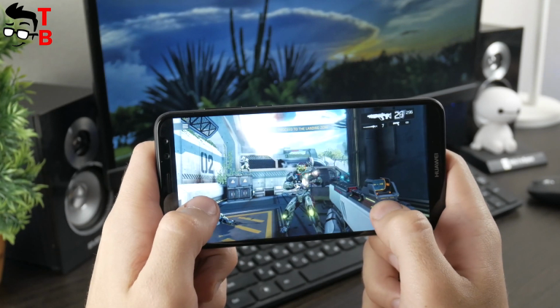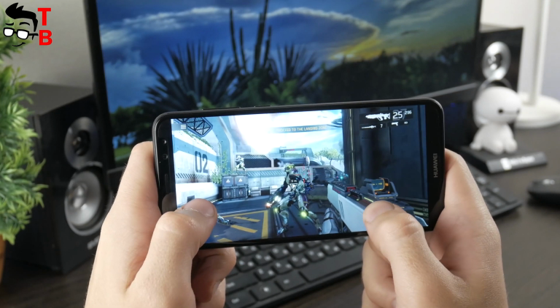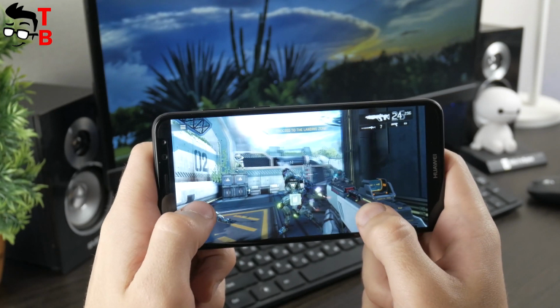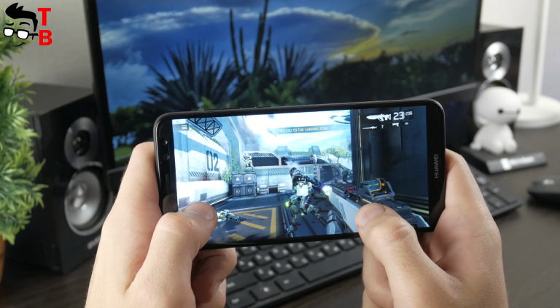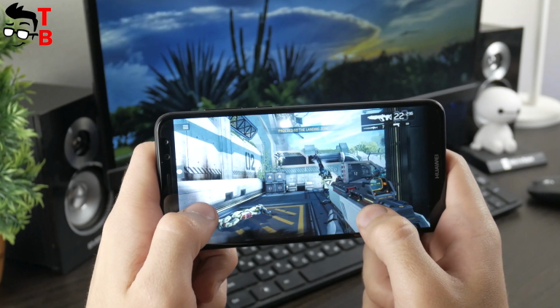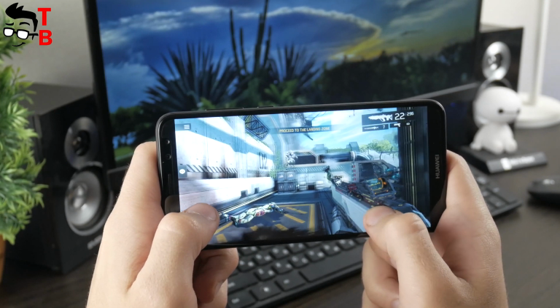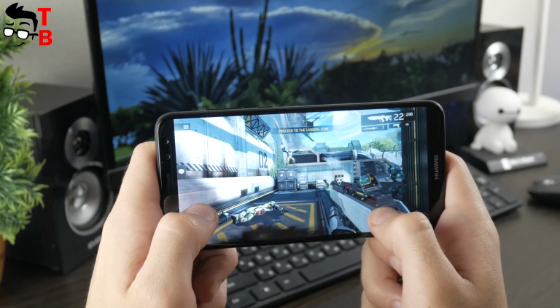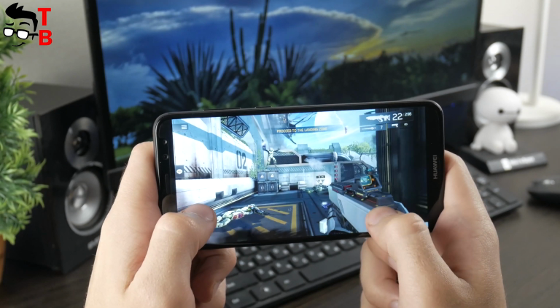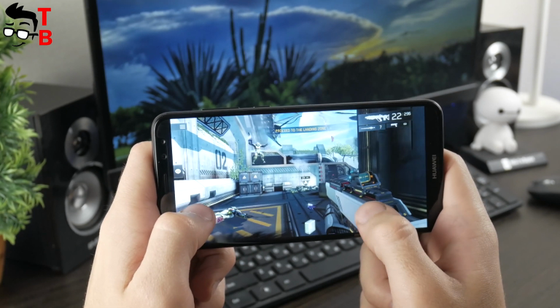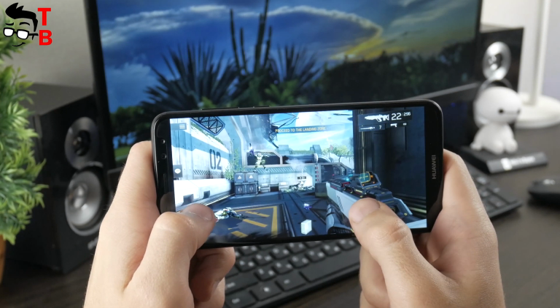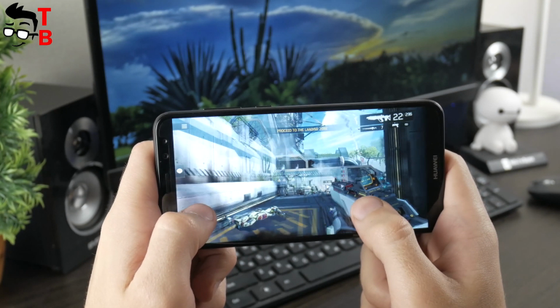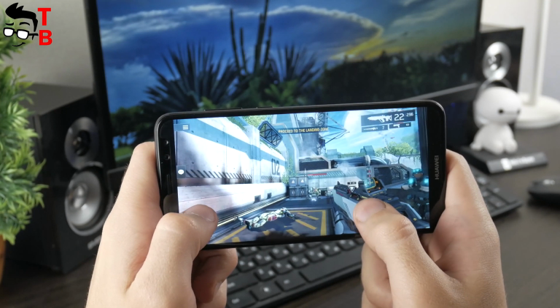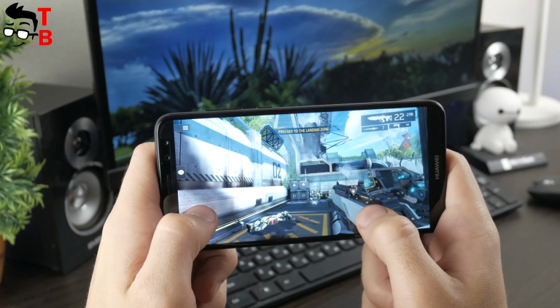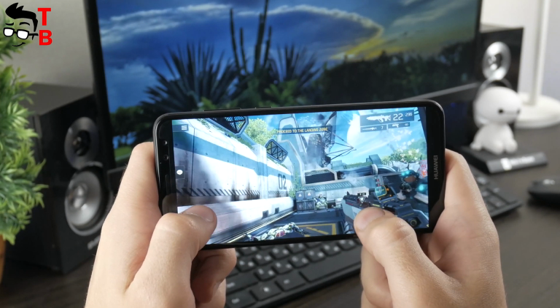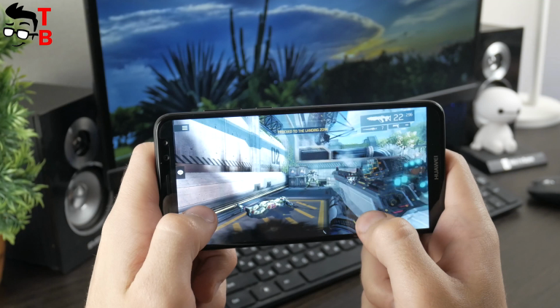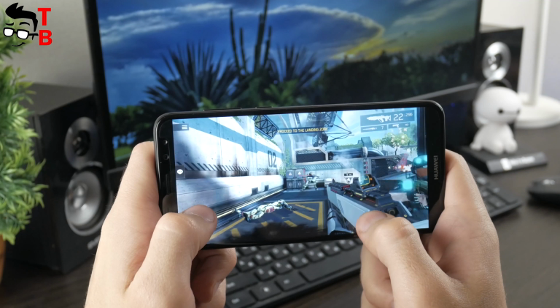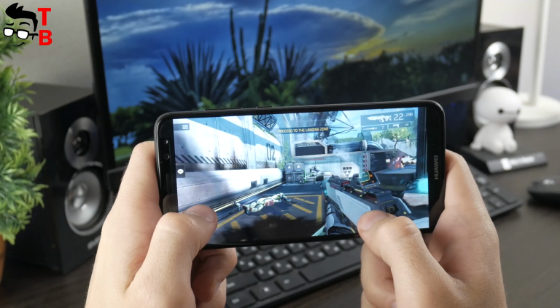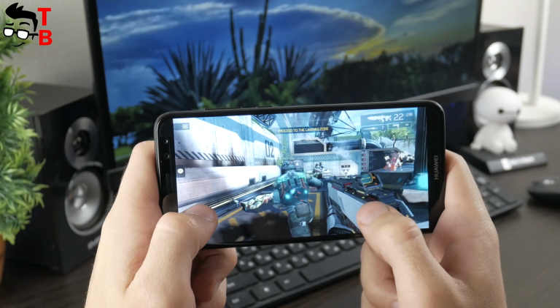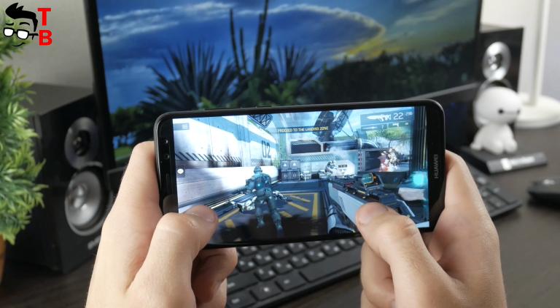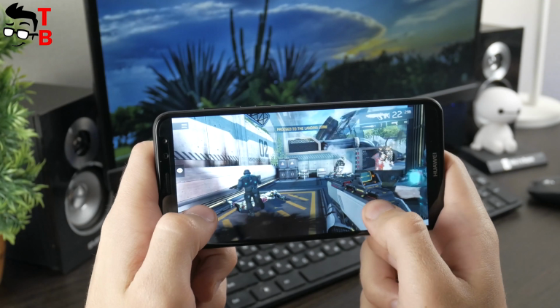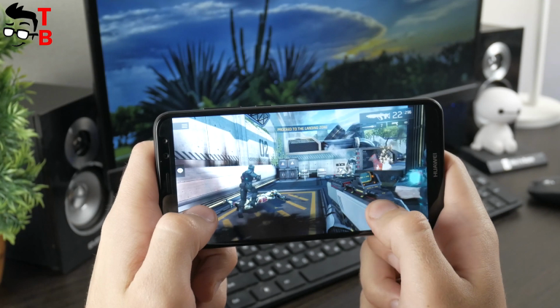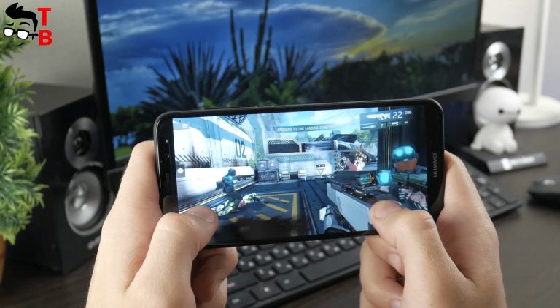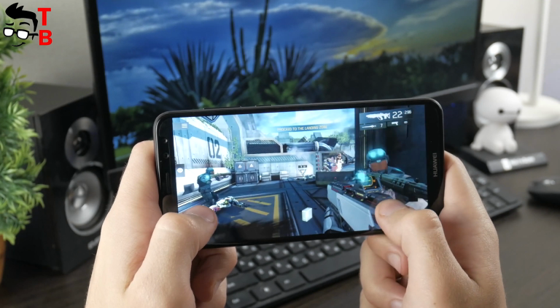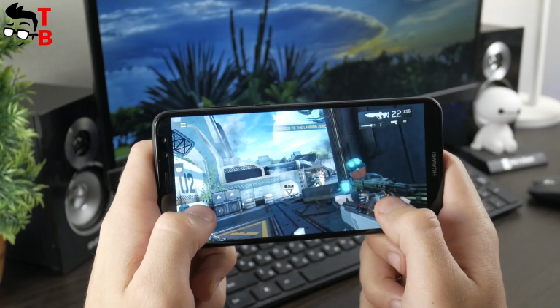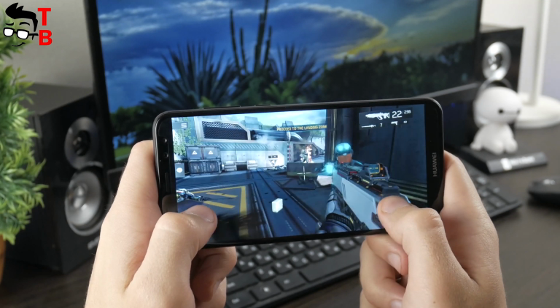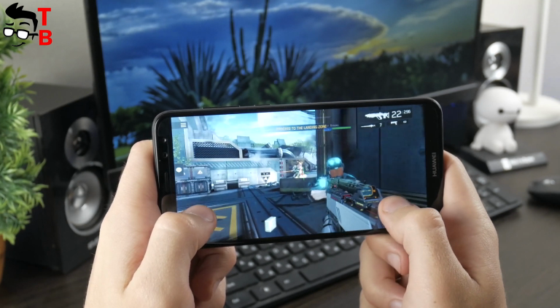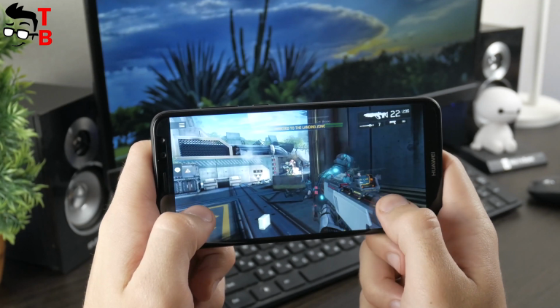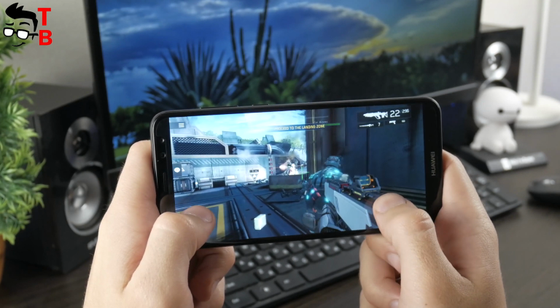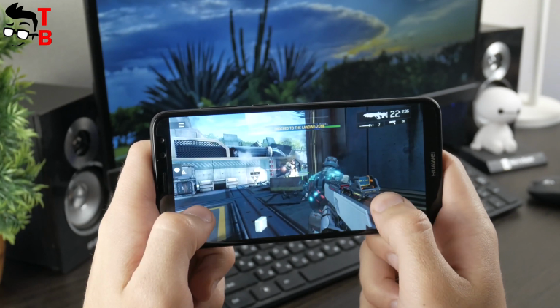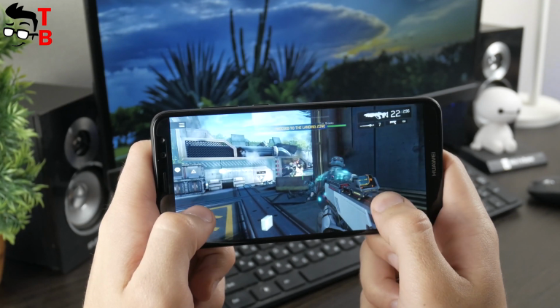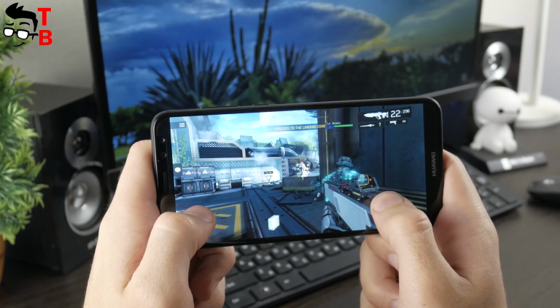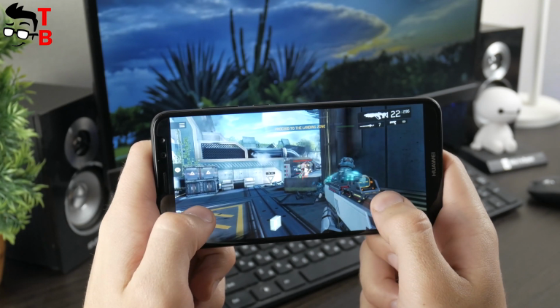I have already played games for about 30 minutes, and Huawei Nova 2i doesn't heat up at all. That is very good news.